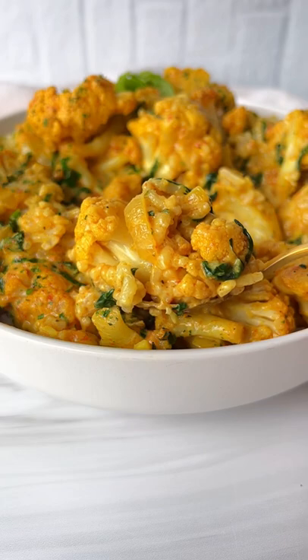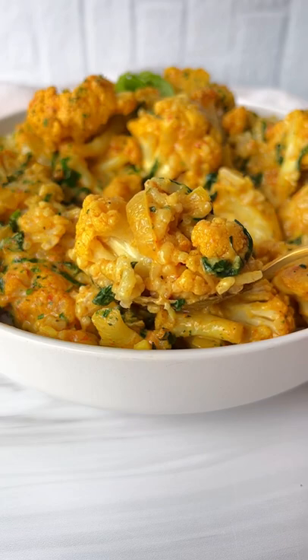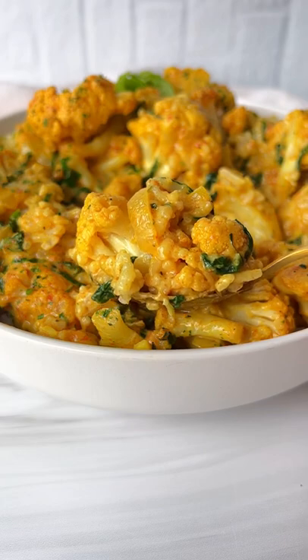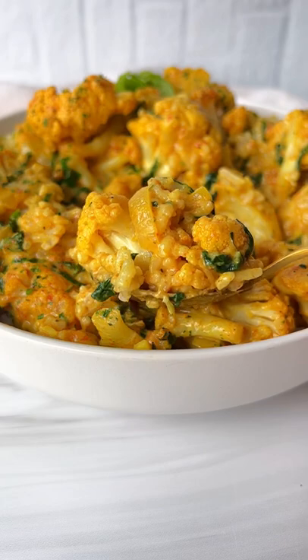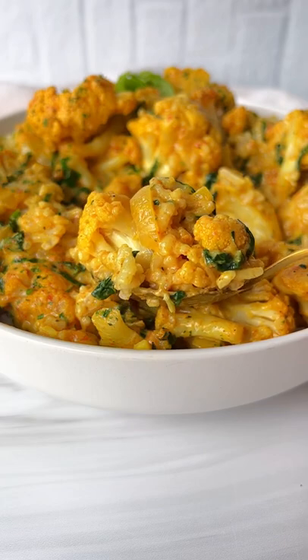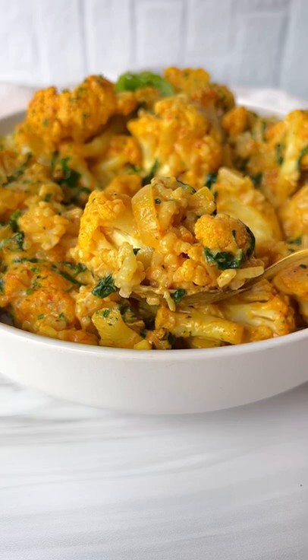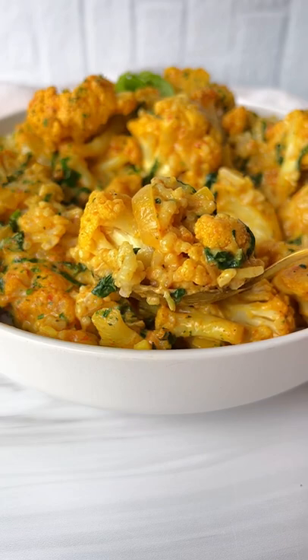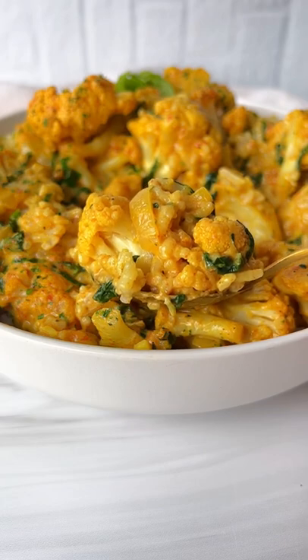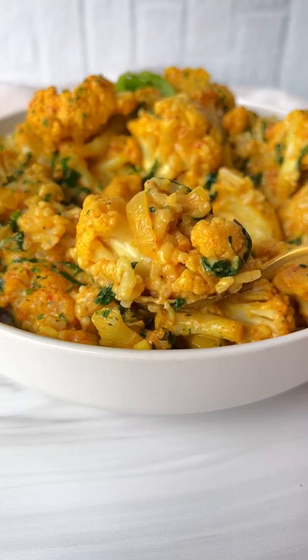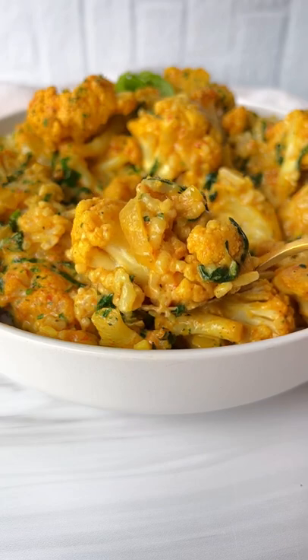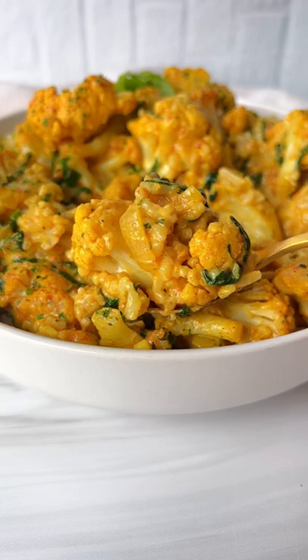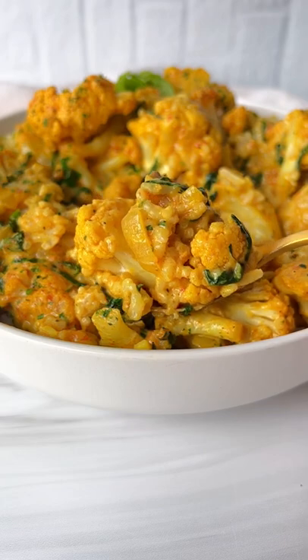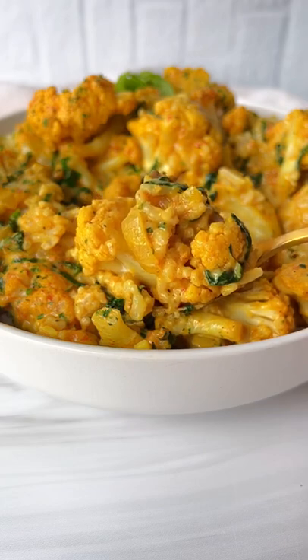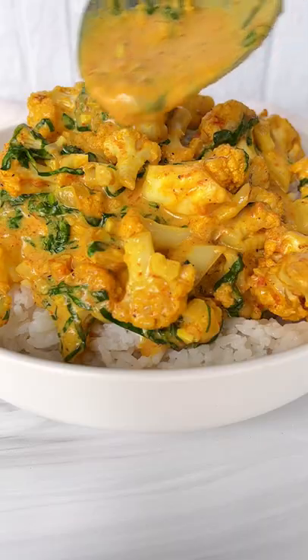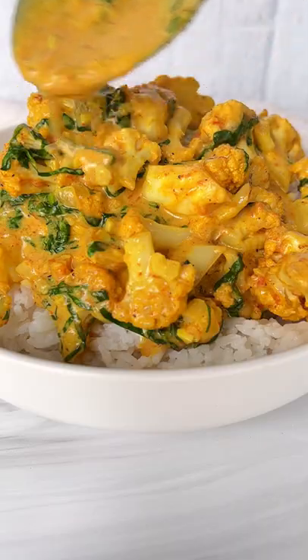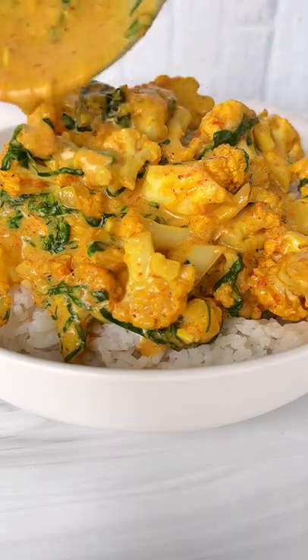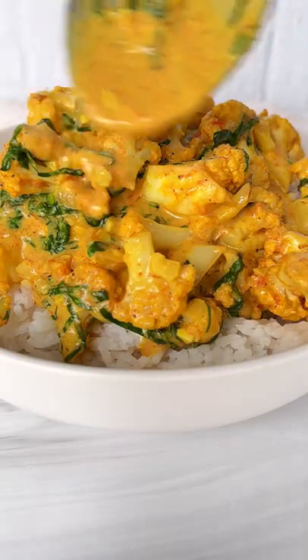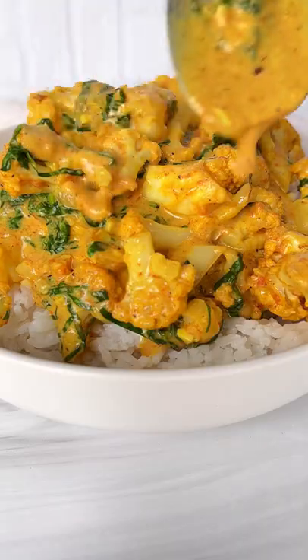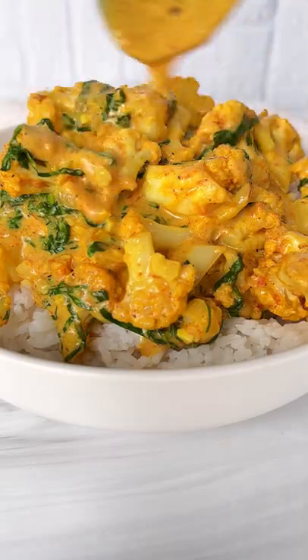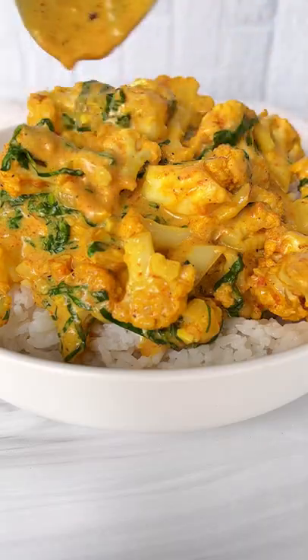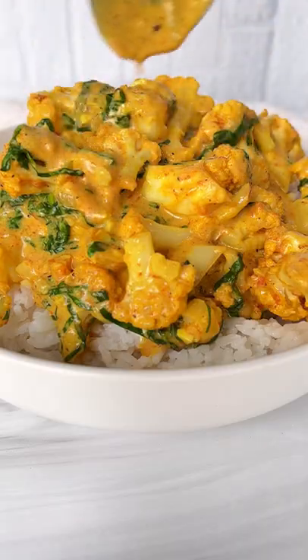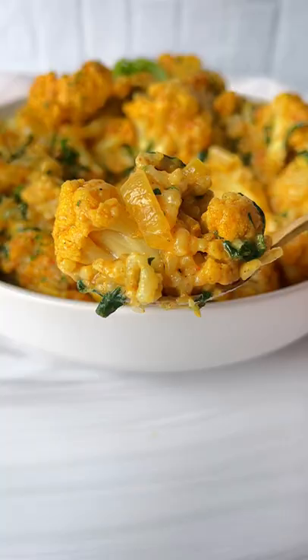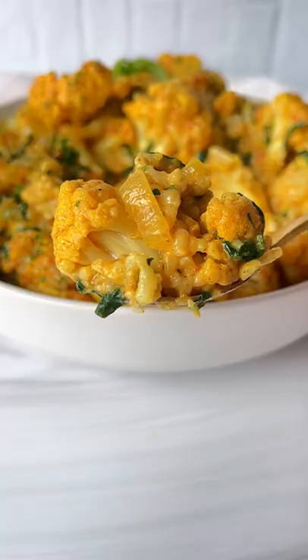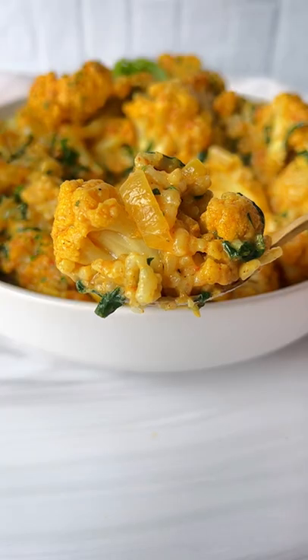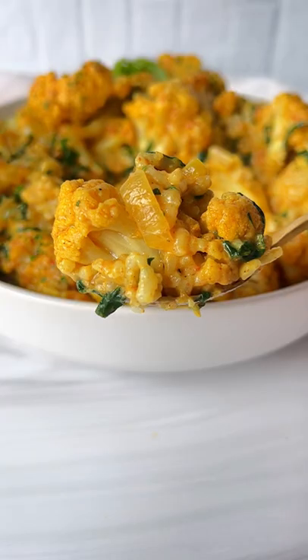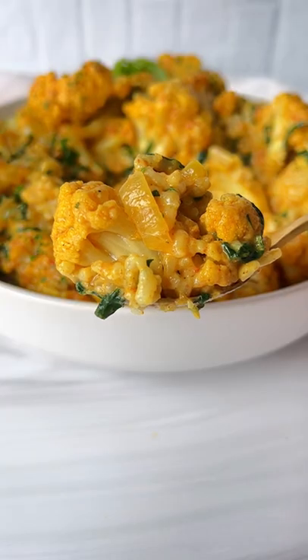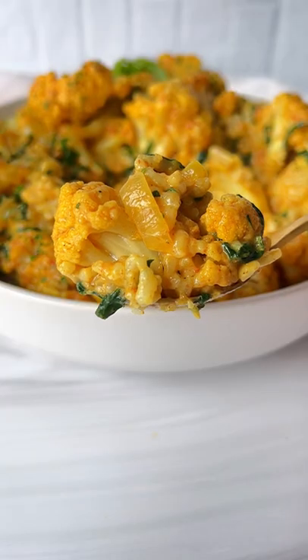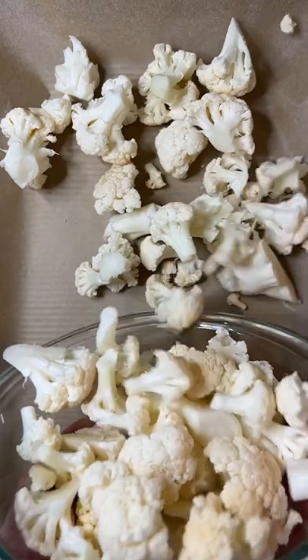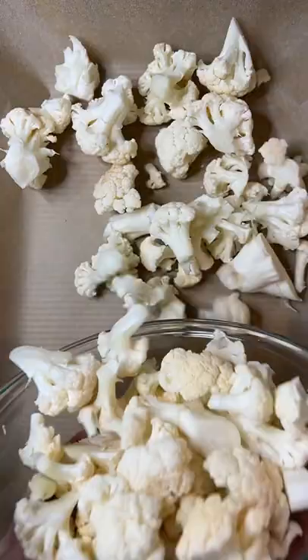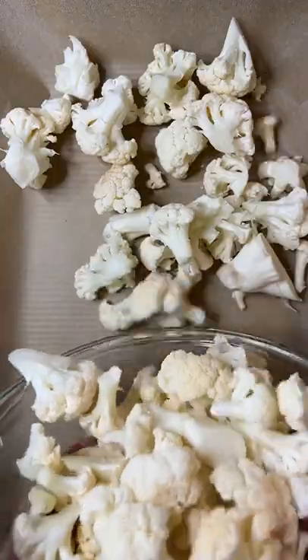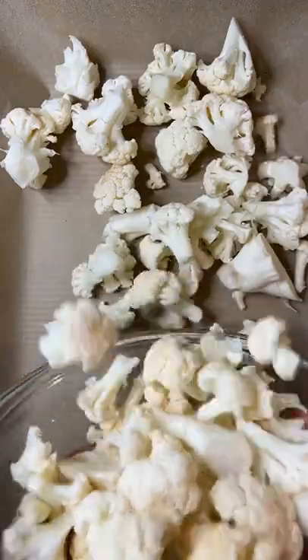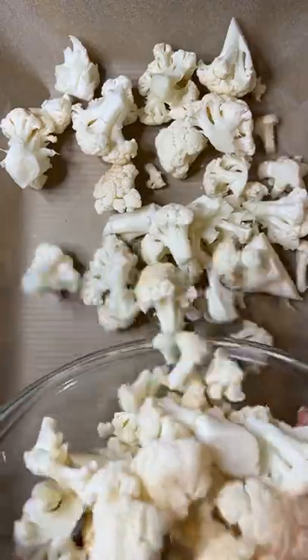Let me put you on to my roasted cauliflower in a creamy coconut sauce on a bed of rice. Let's go!